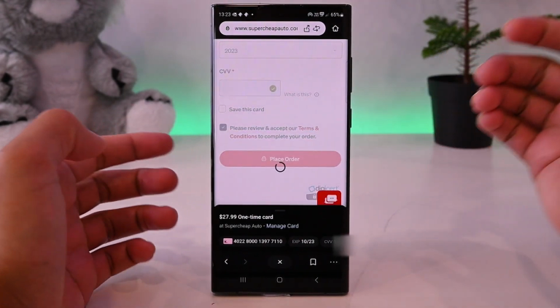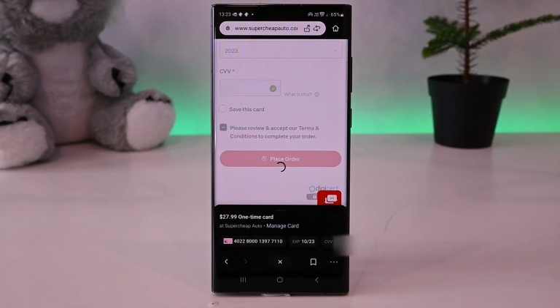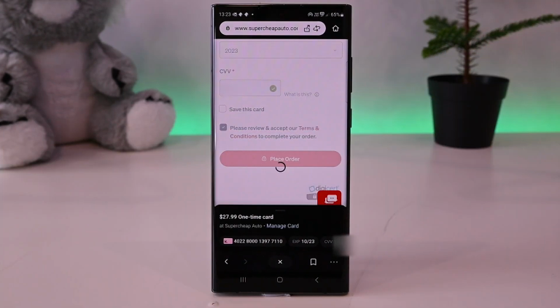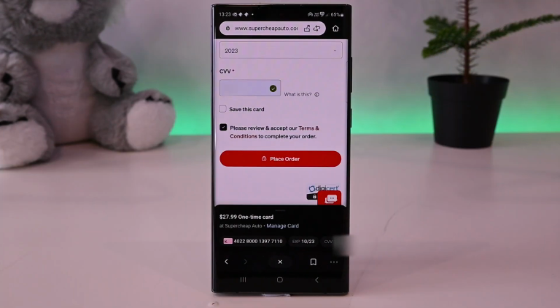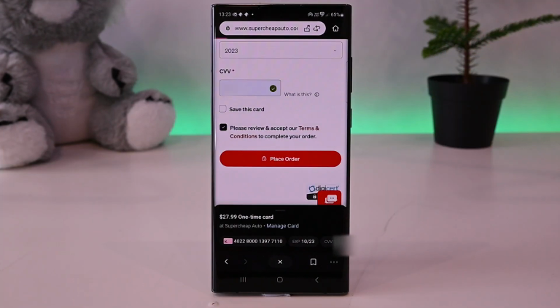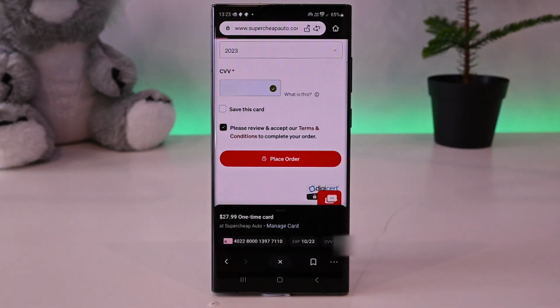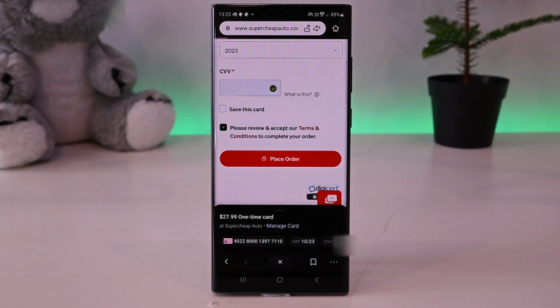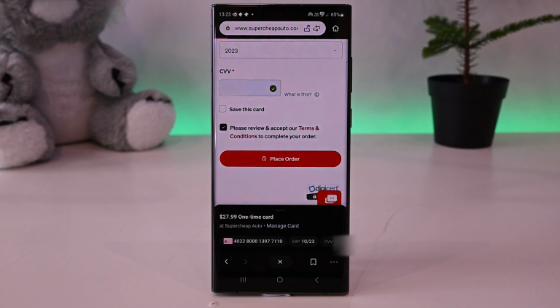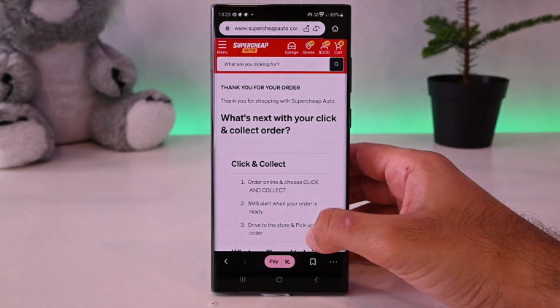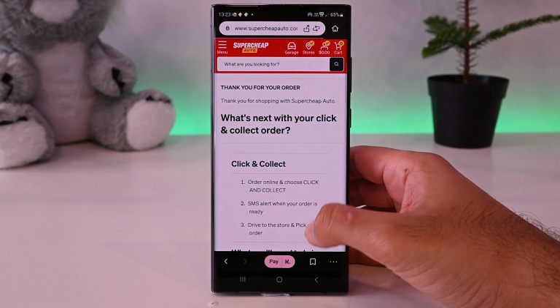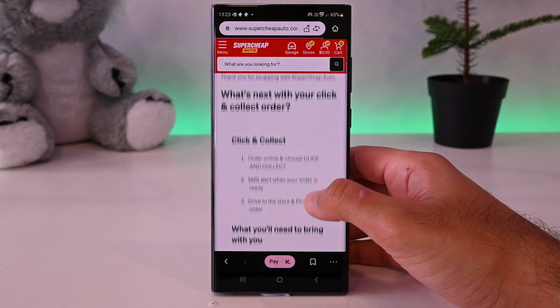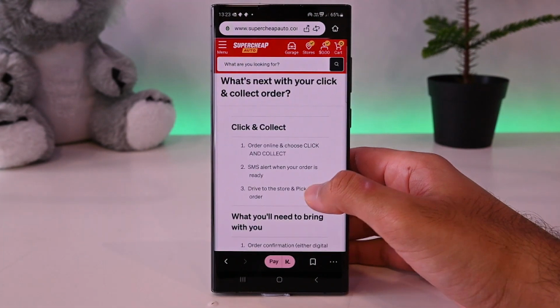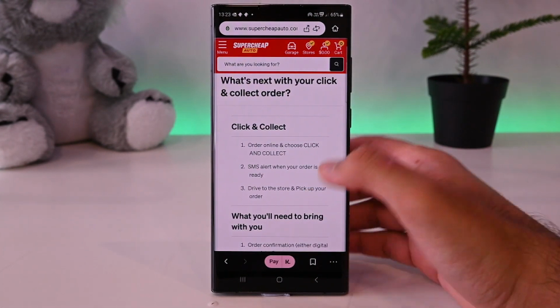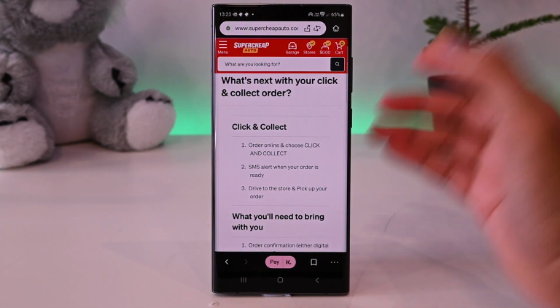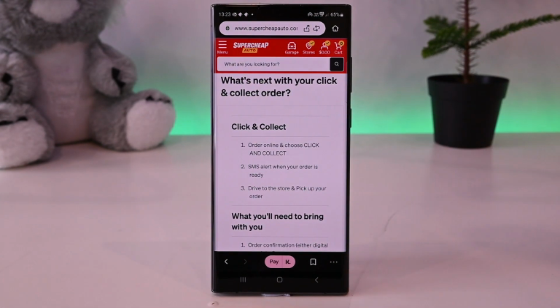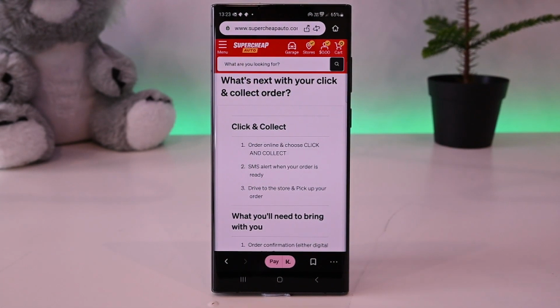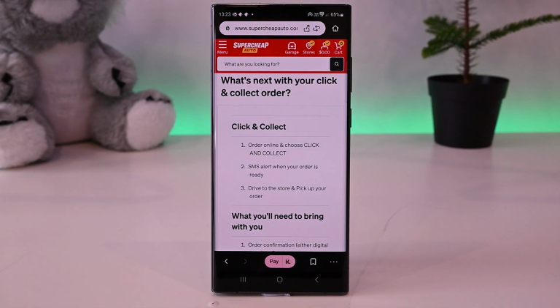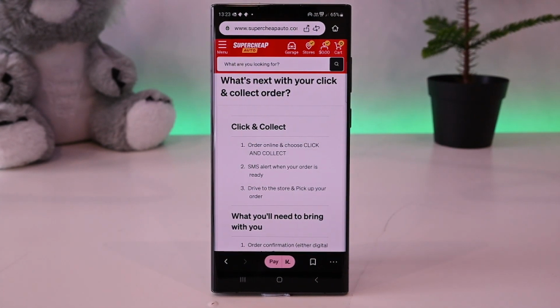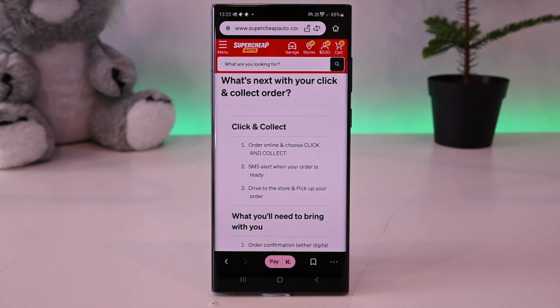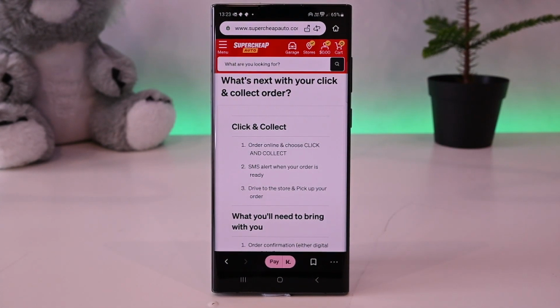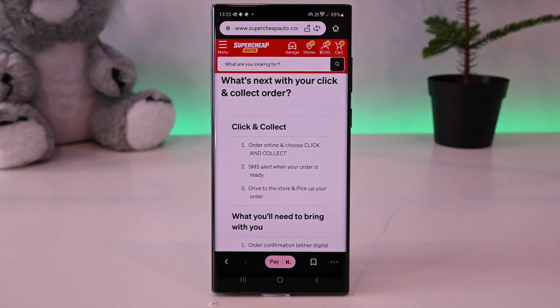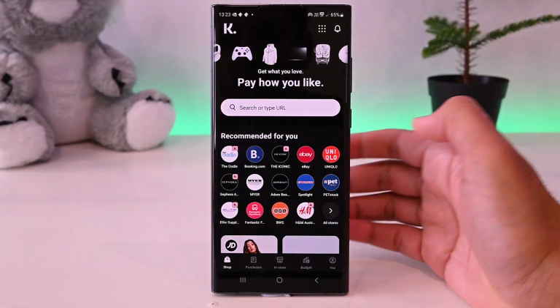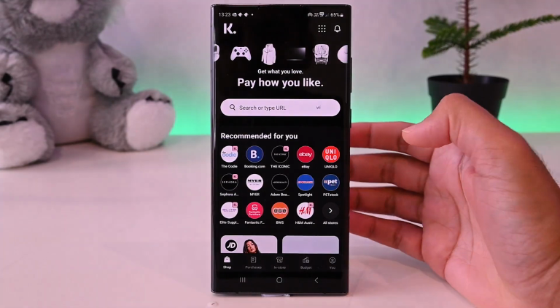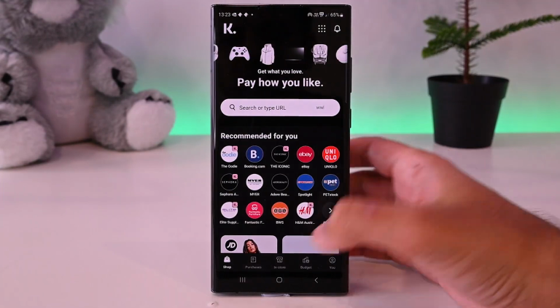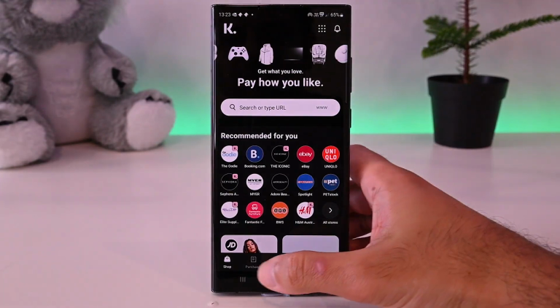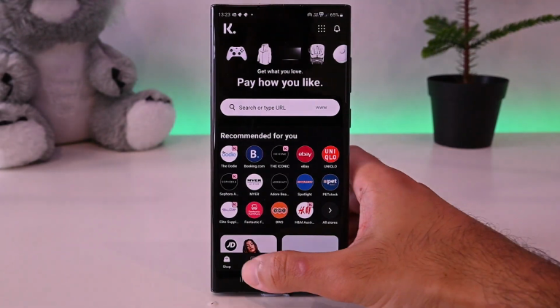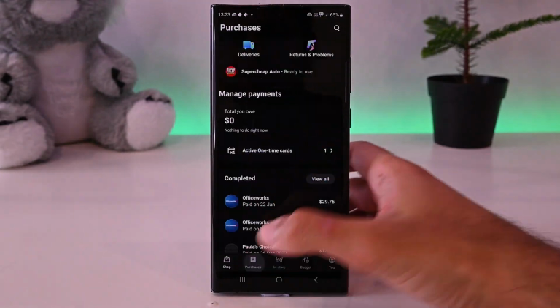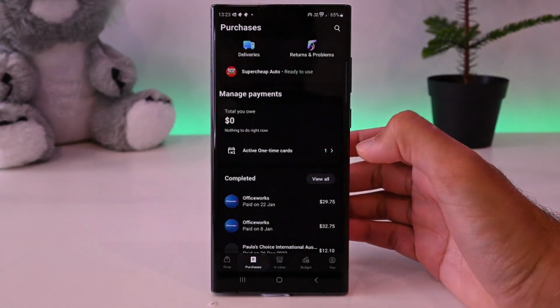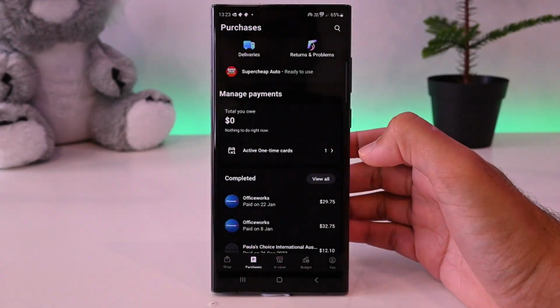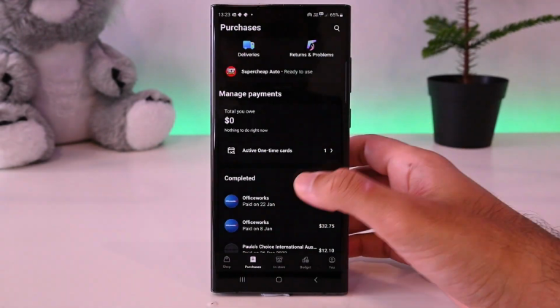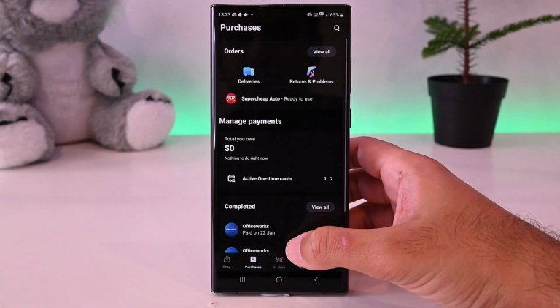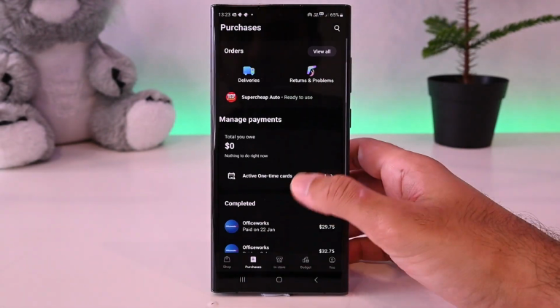That's it — my order has been placed. Now if we go to our purchases, we'll see this purchase.